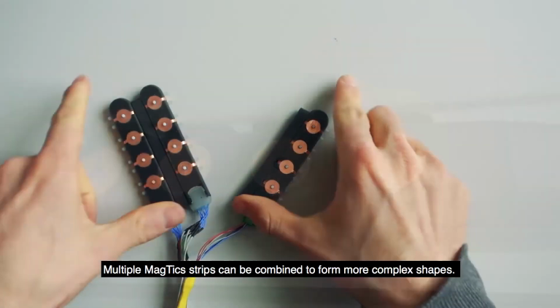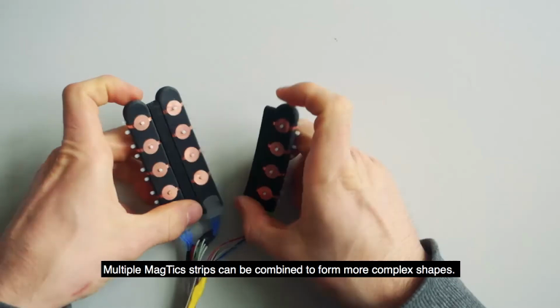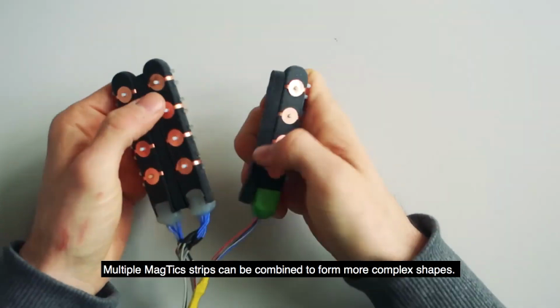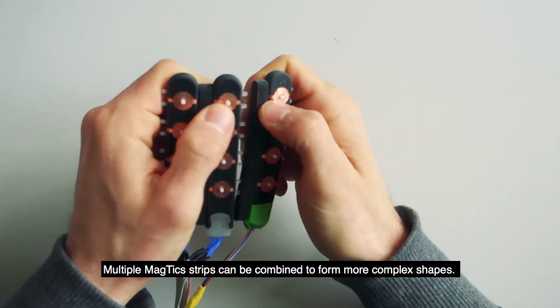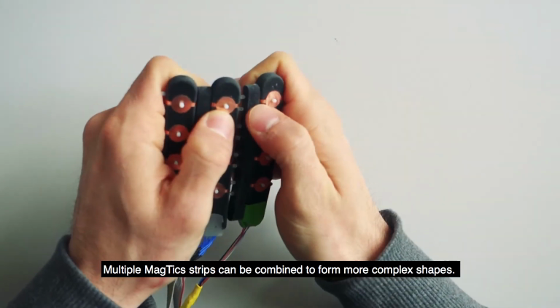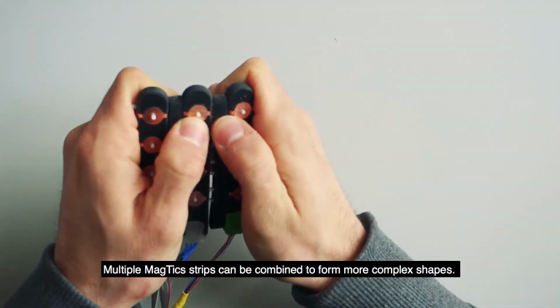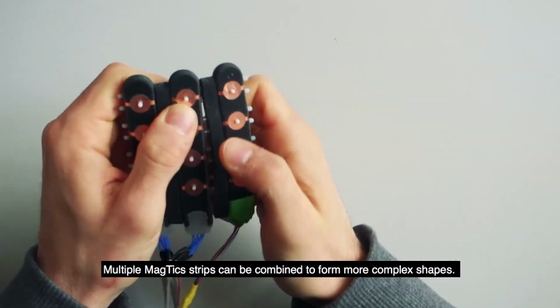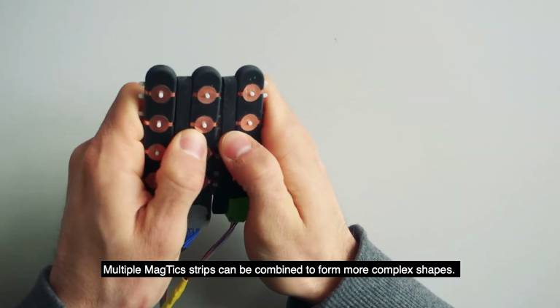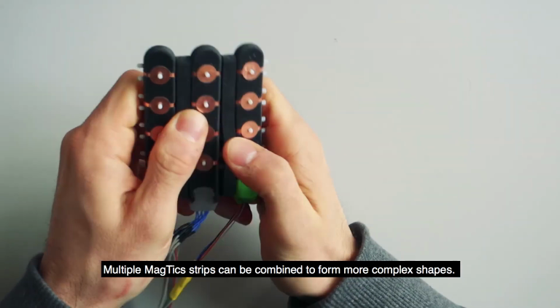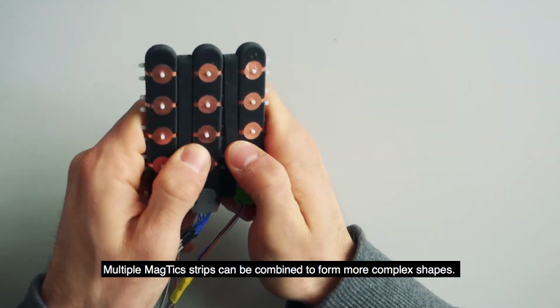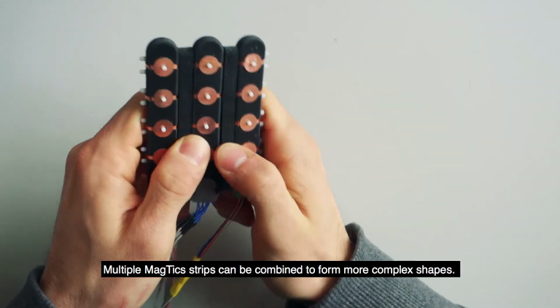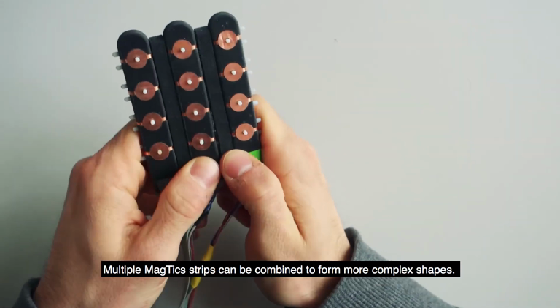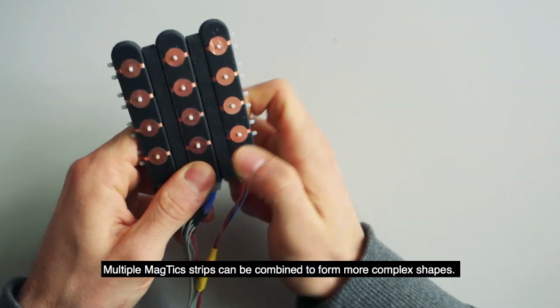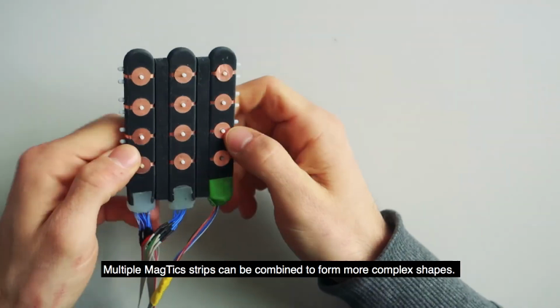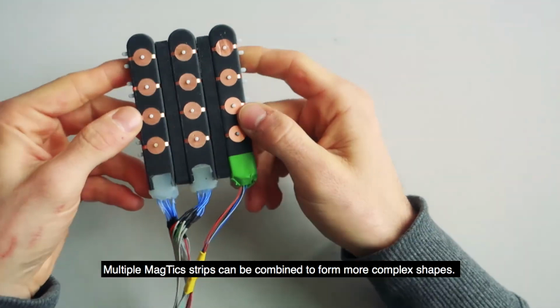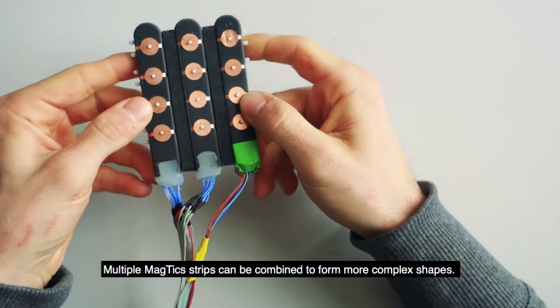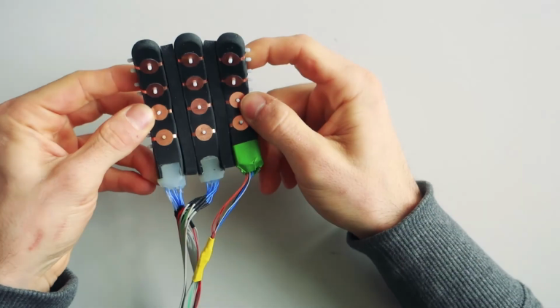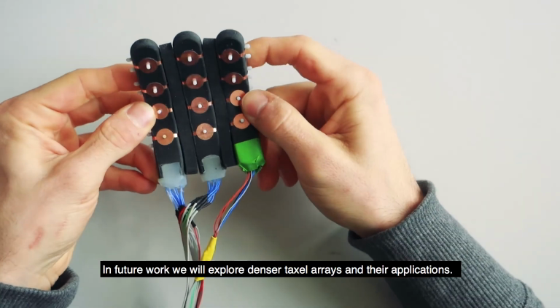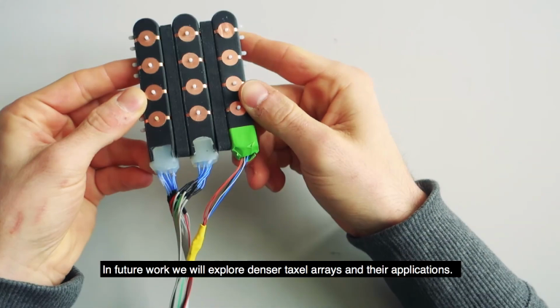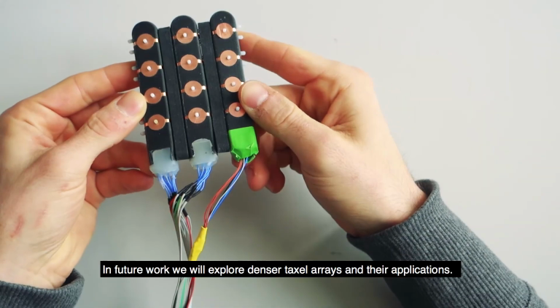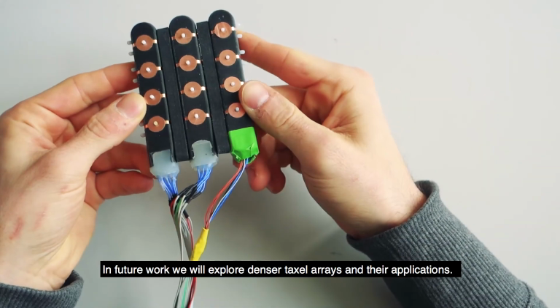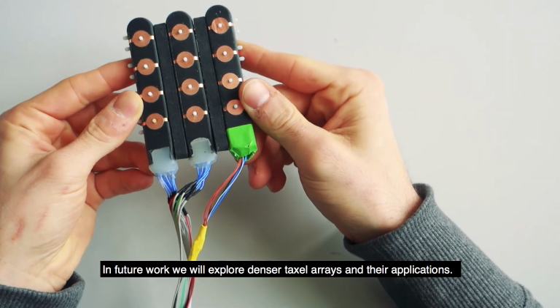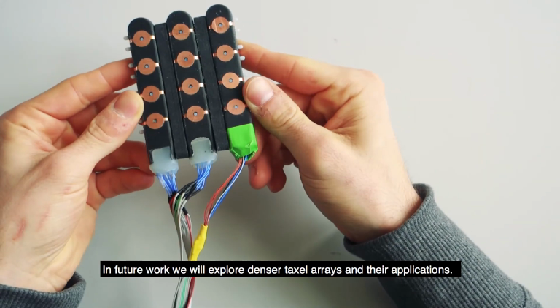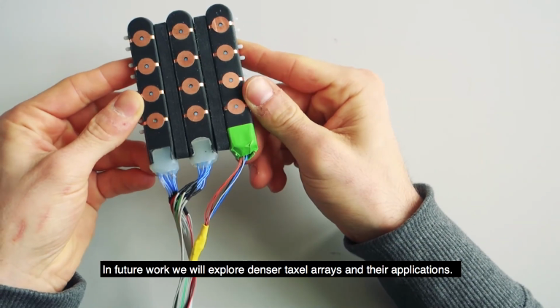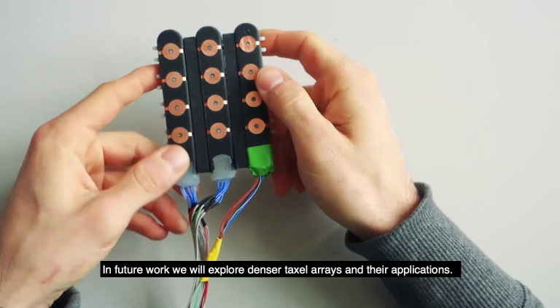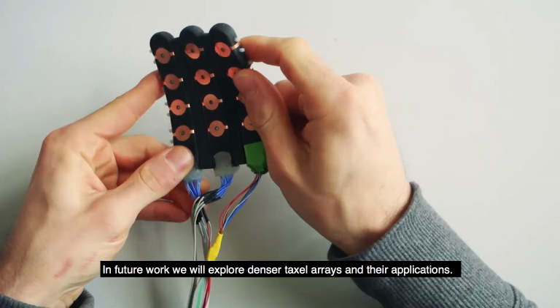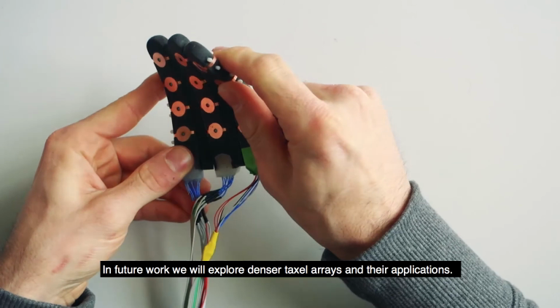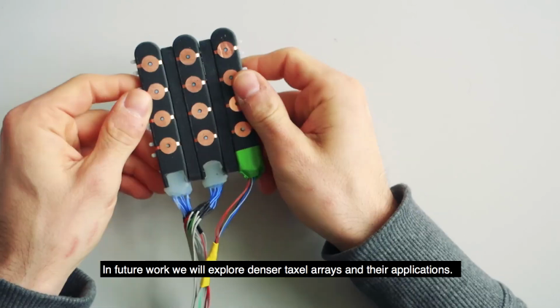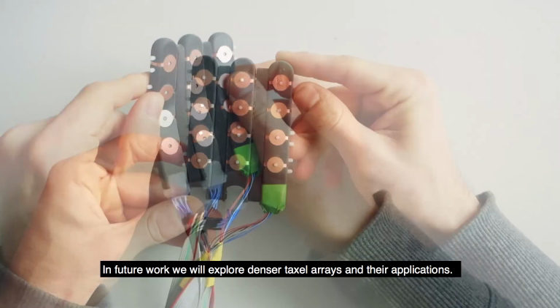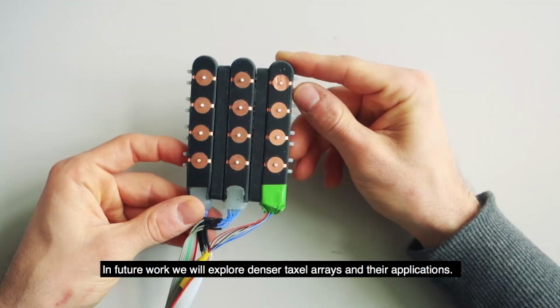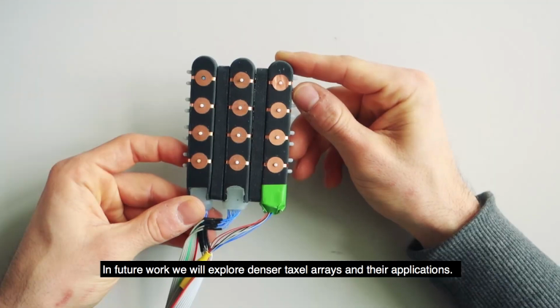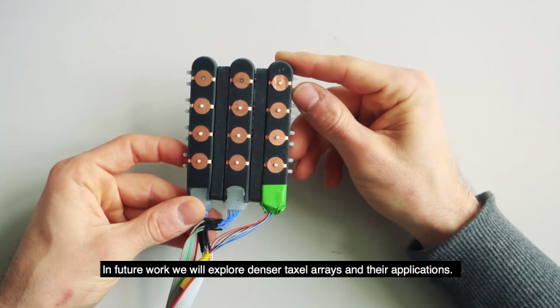Multiple MagTix strips can be combined to form more complex shapes. In future work, we will explore denser taxel arrays and their applications.